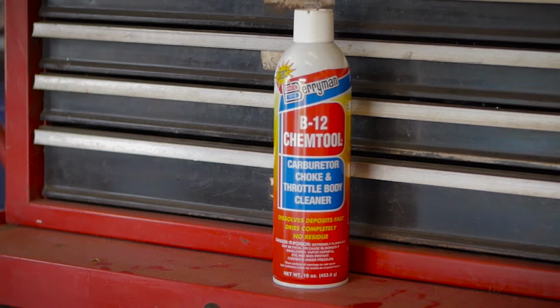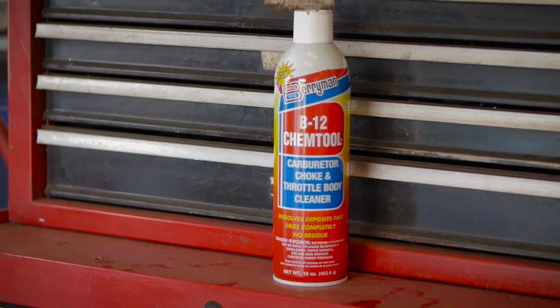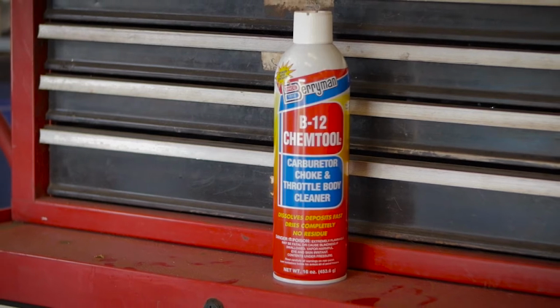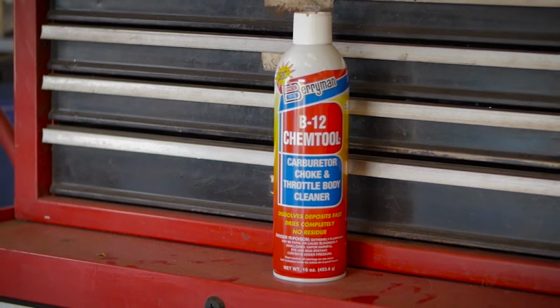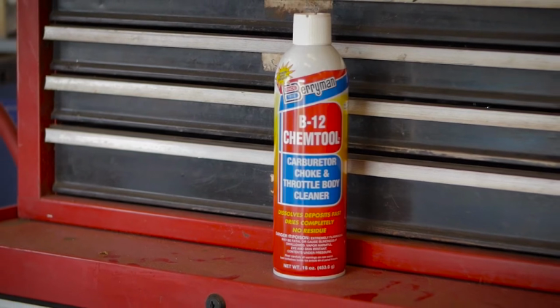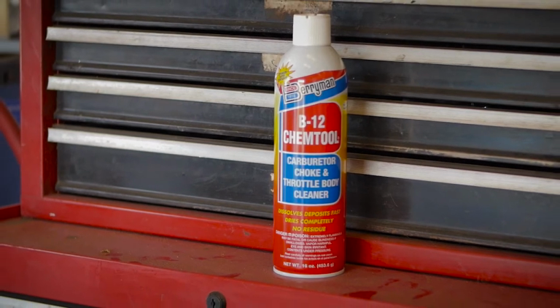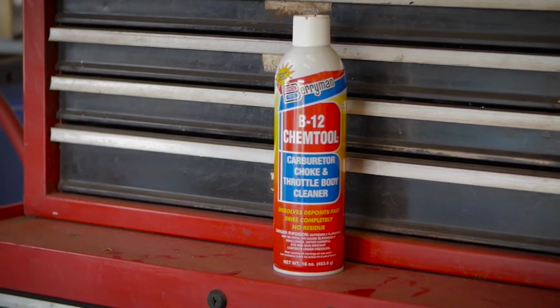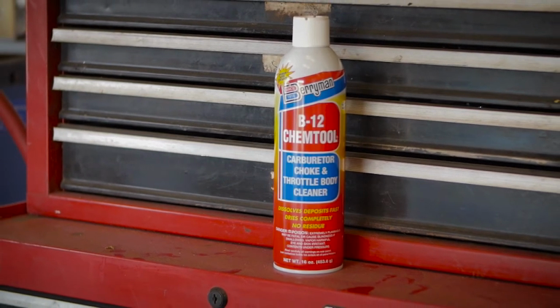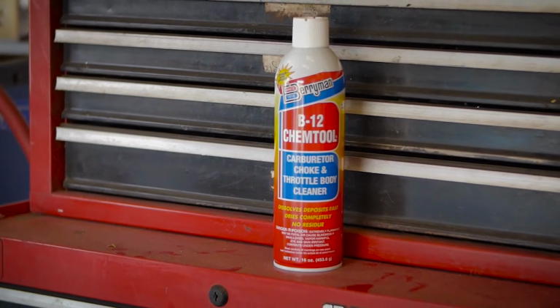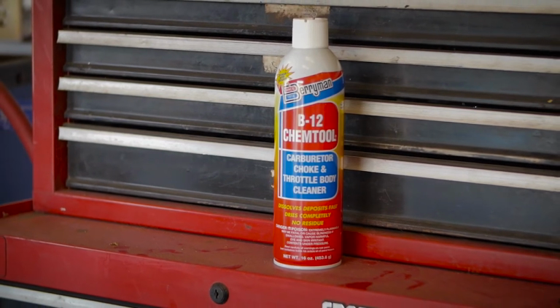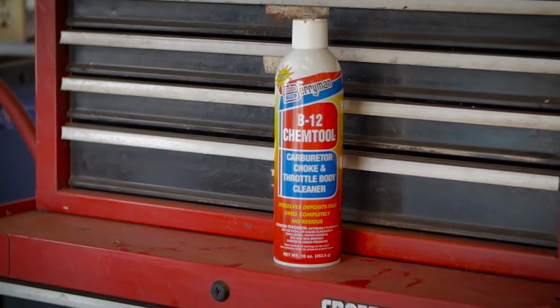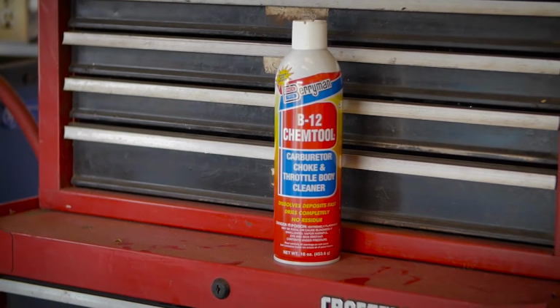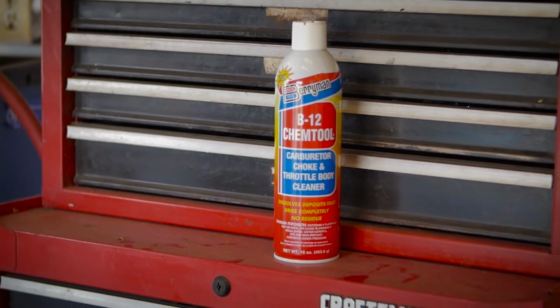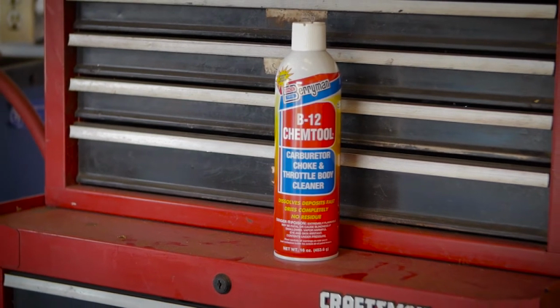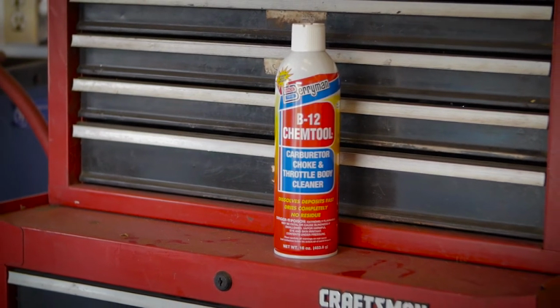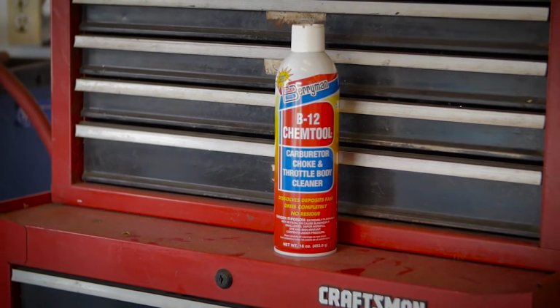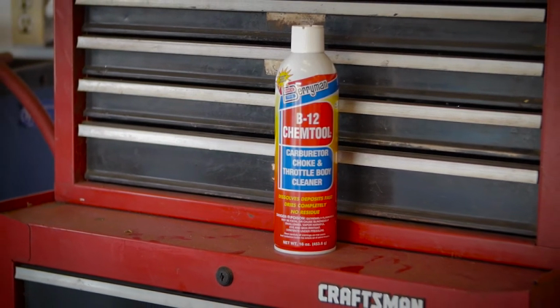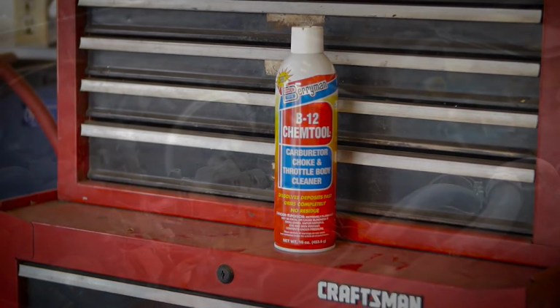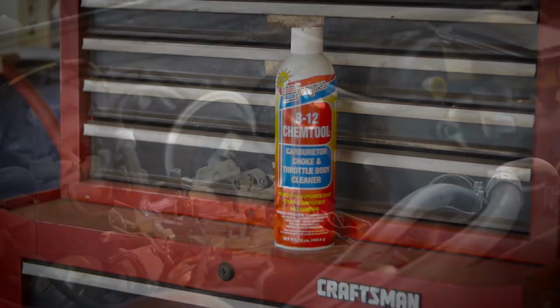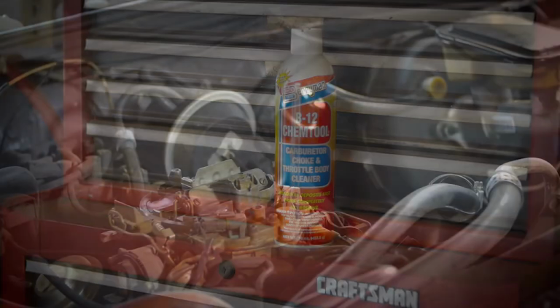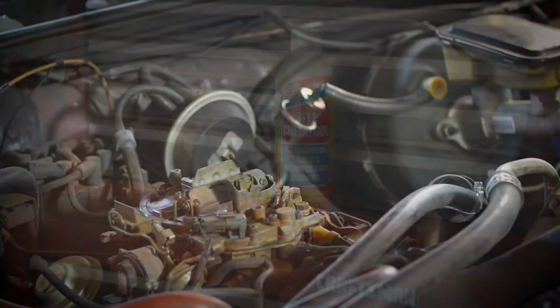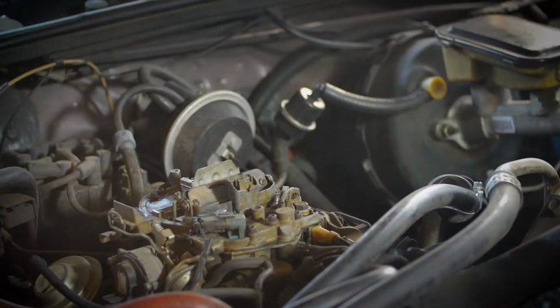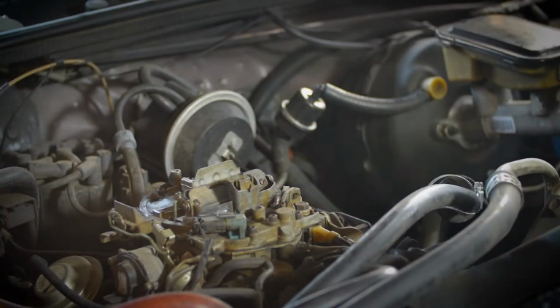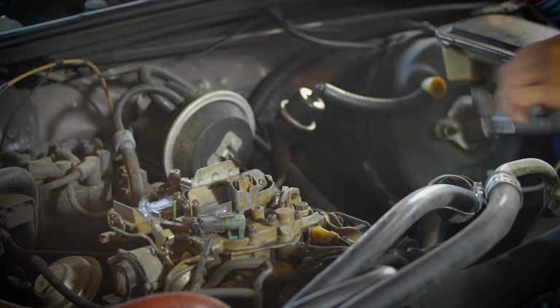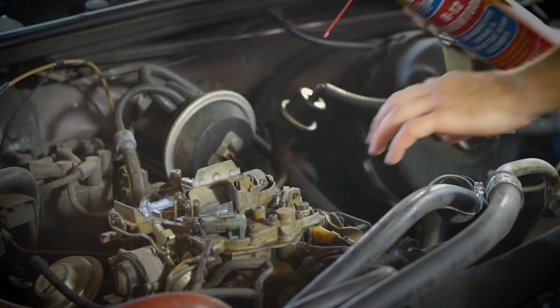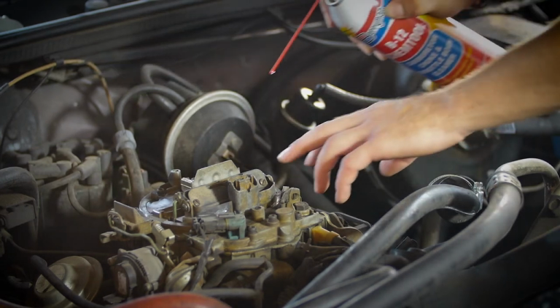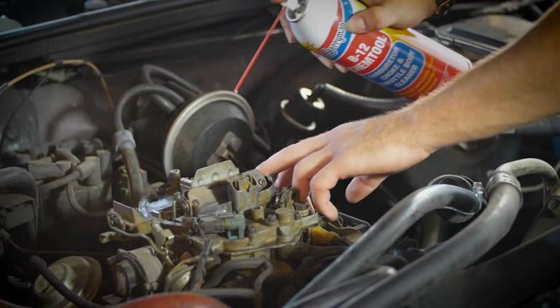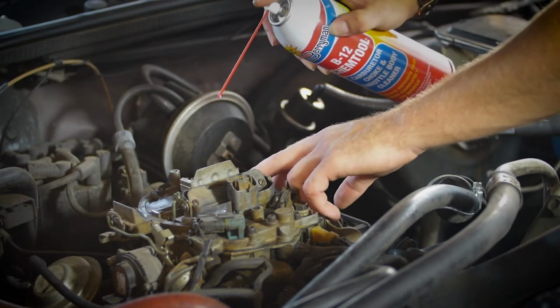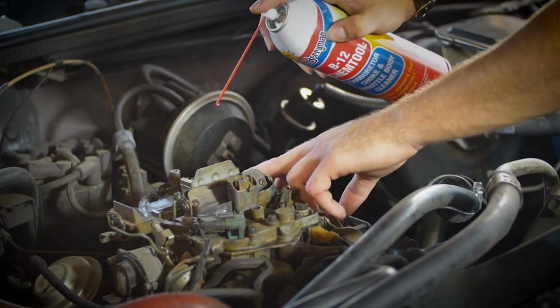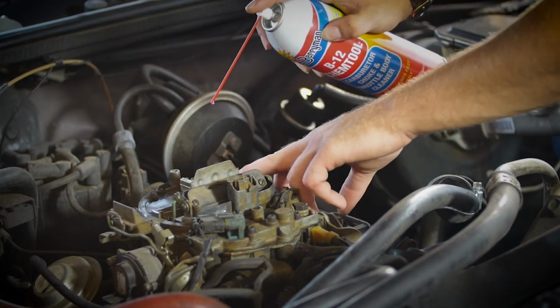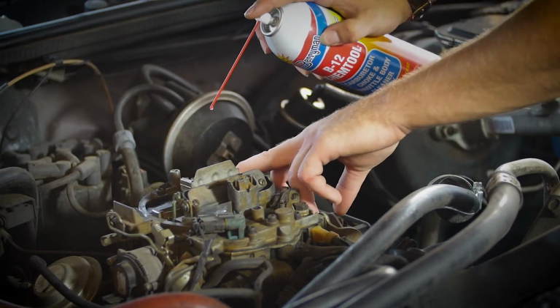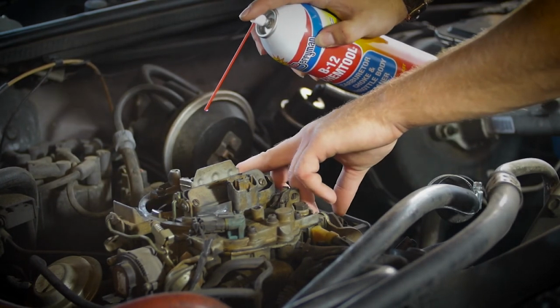Berryman B12 Chemtool Carburetor Choke and Throttle Body Cleaner is formulated with Berryman's exclusive high-energy solvent technology.